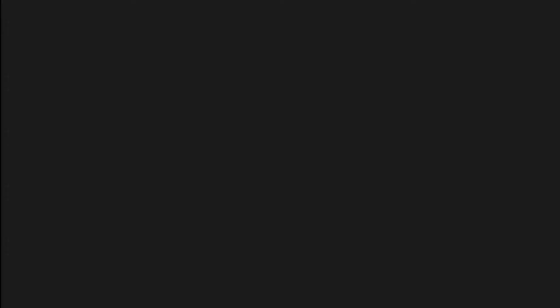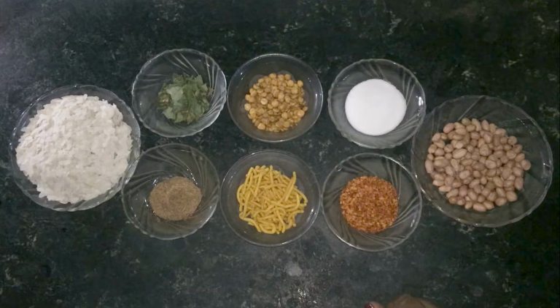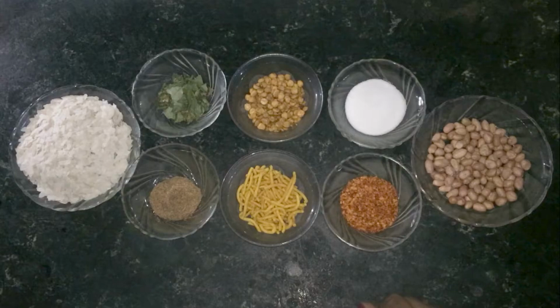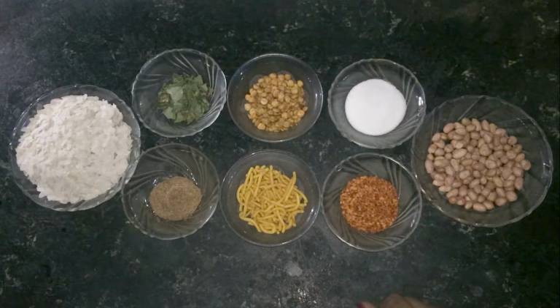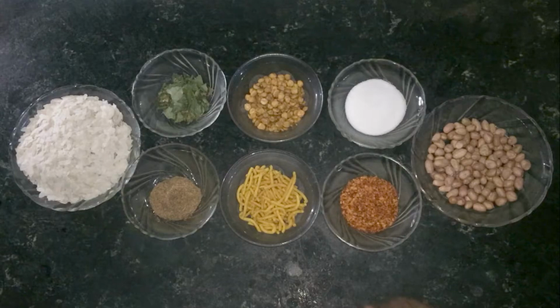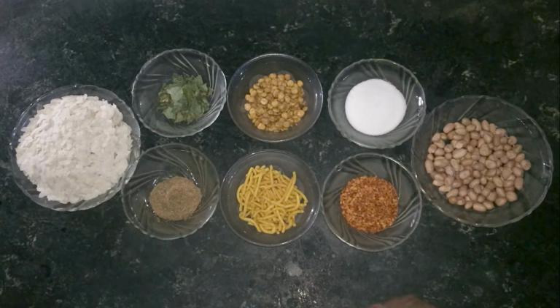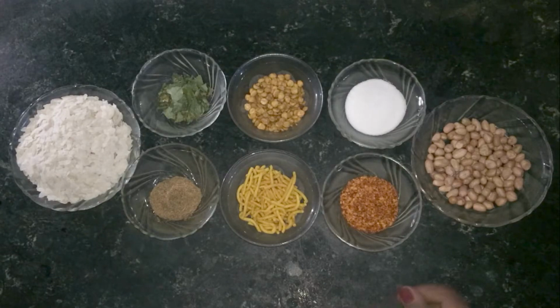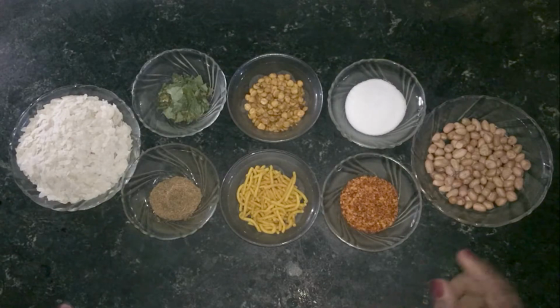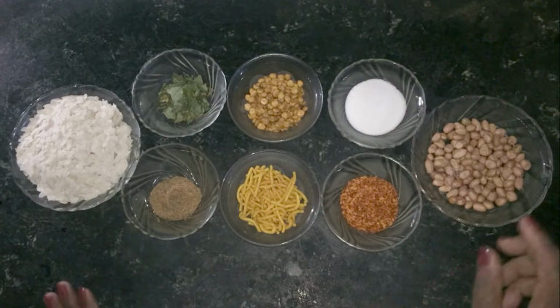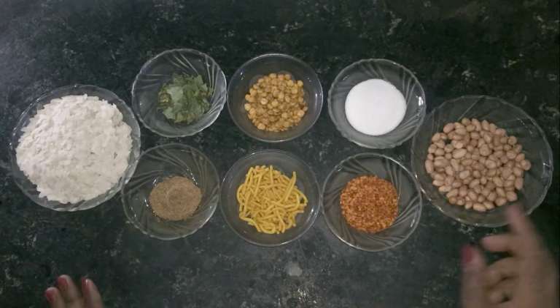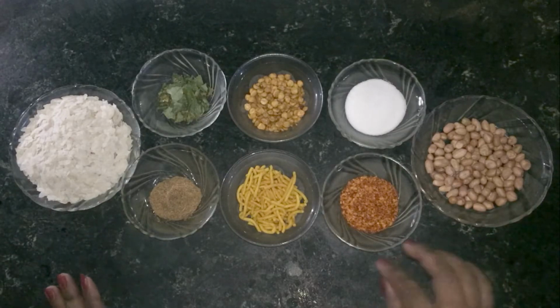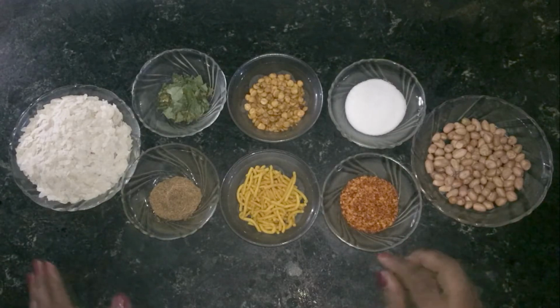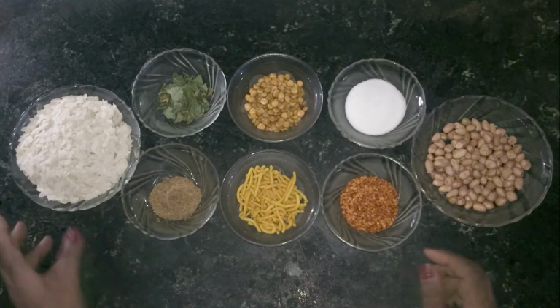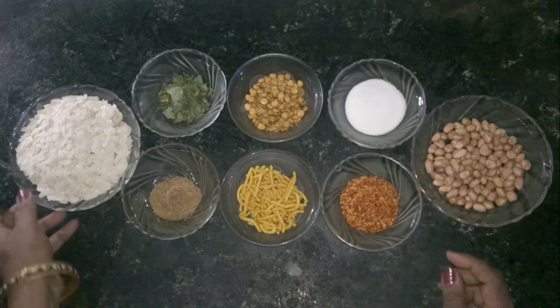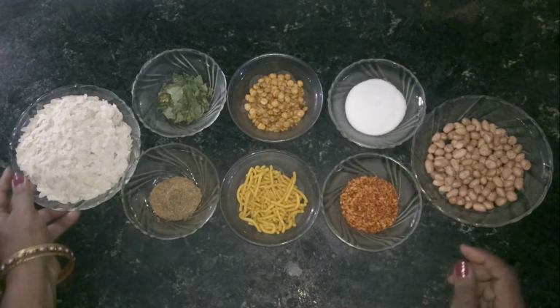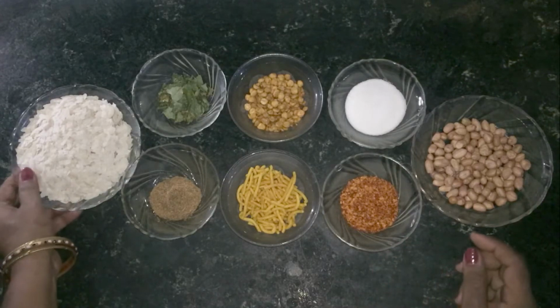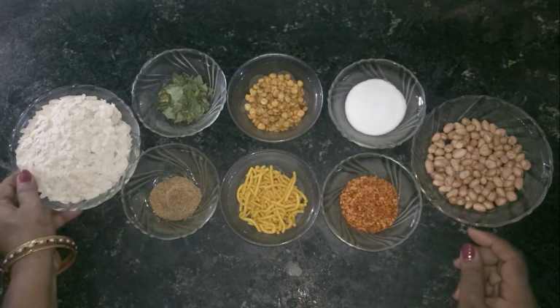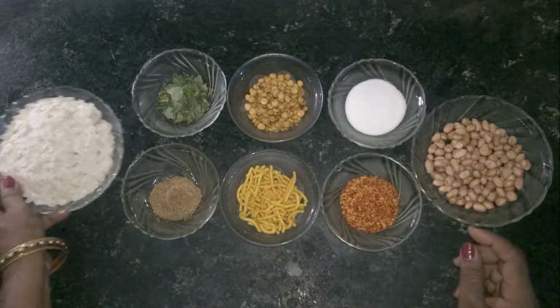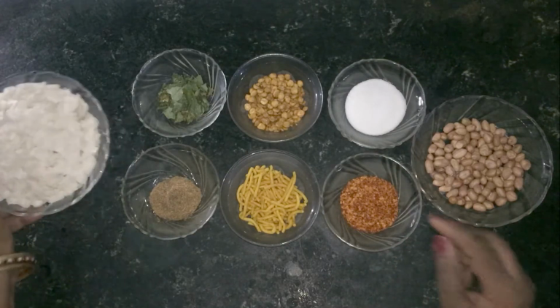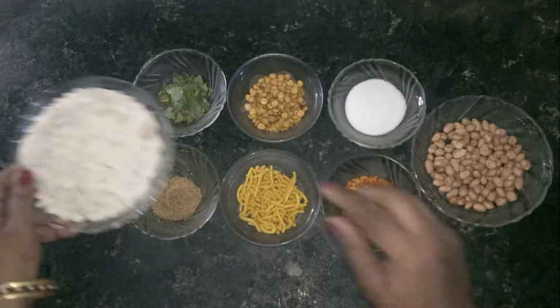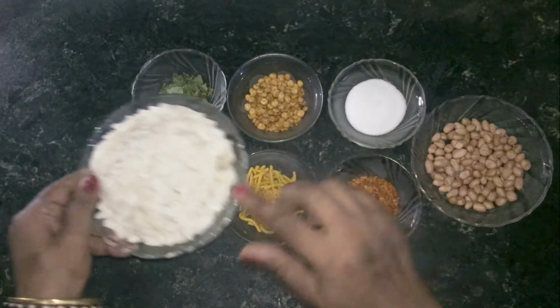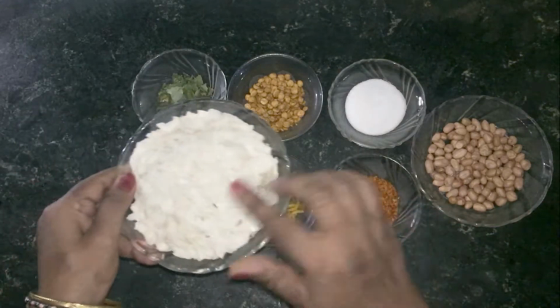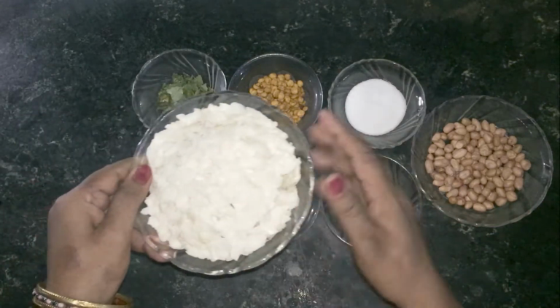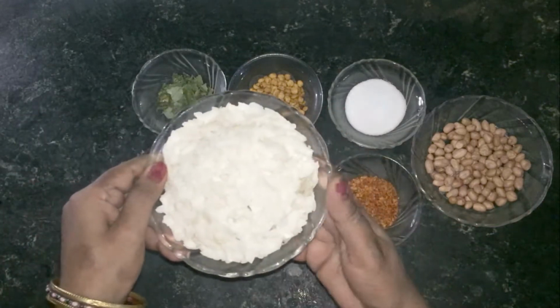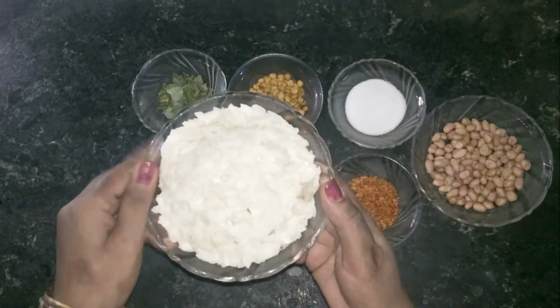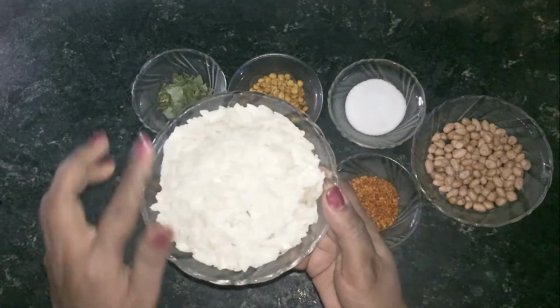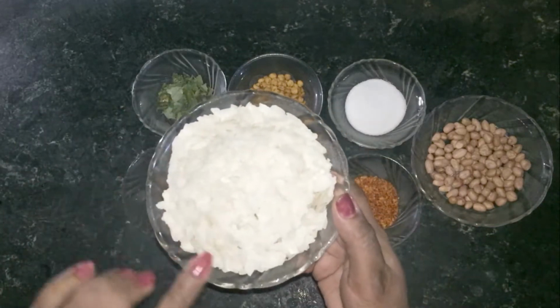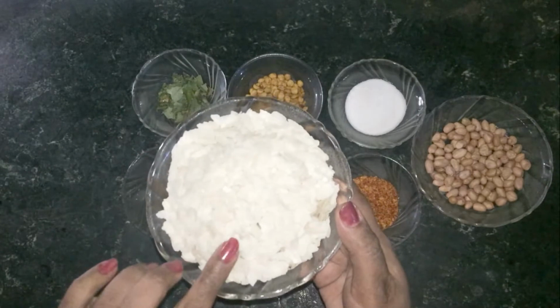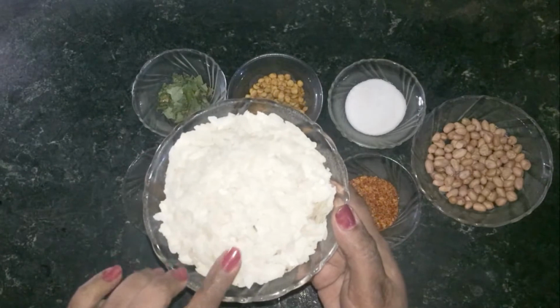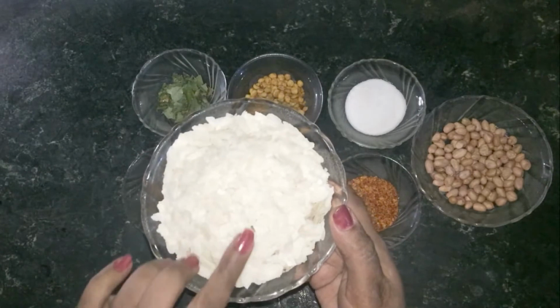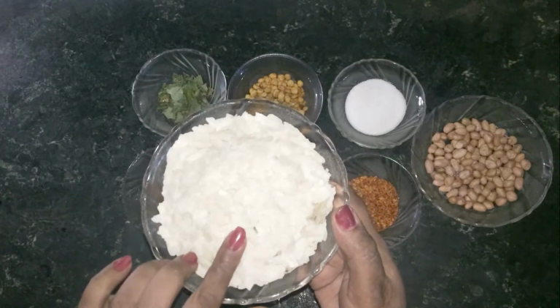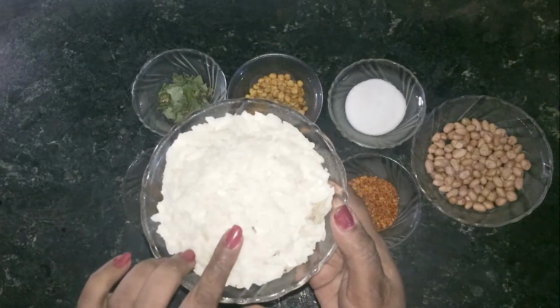Hello friends, today I am going to tell you how many people will make this recipe.